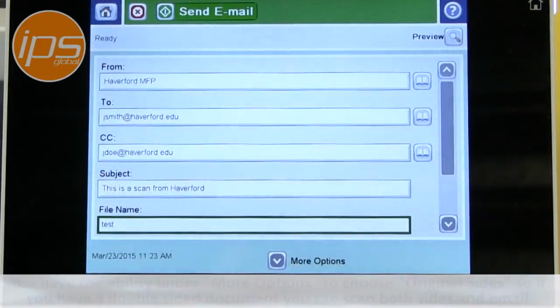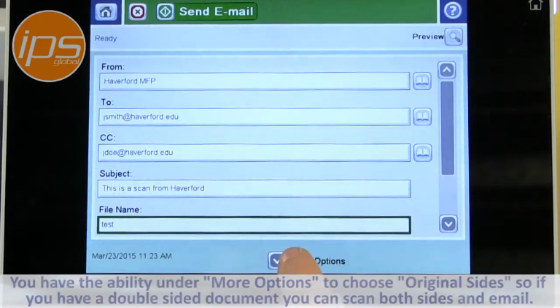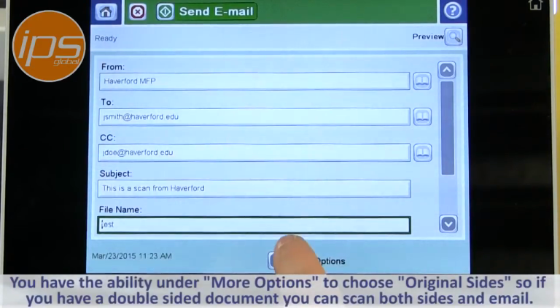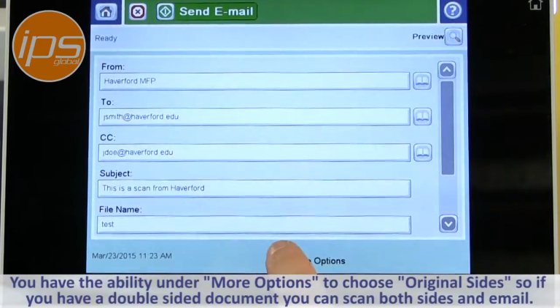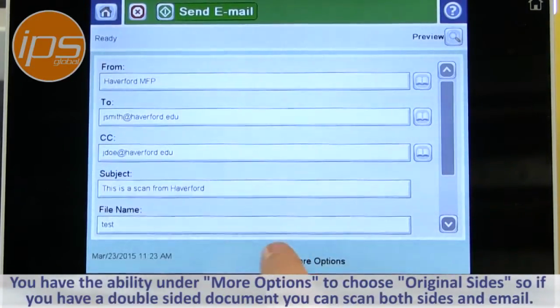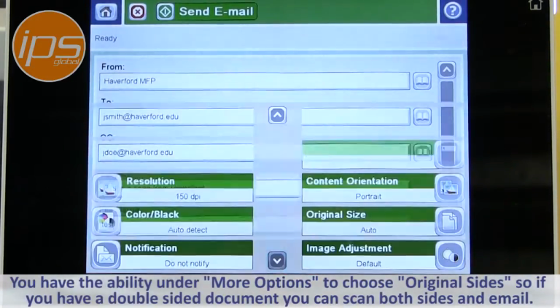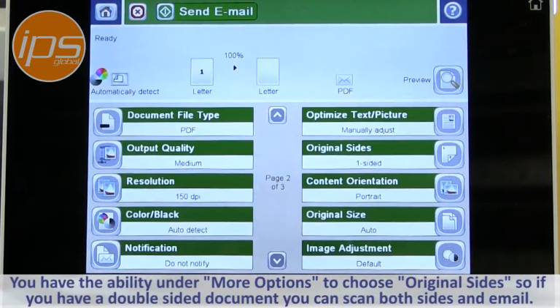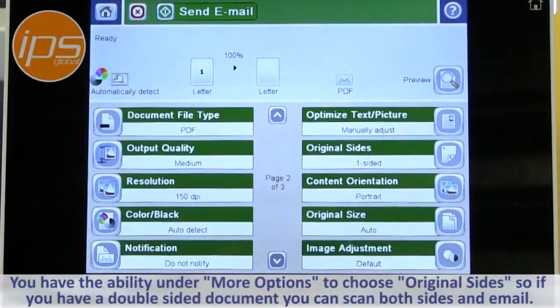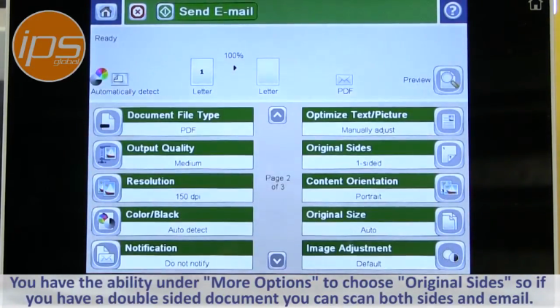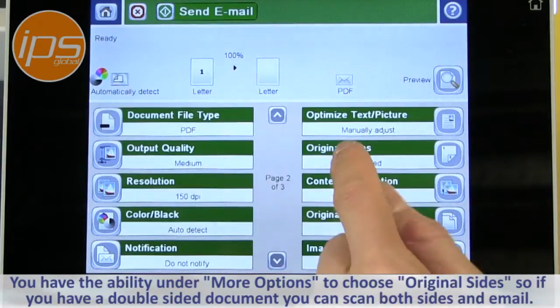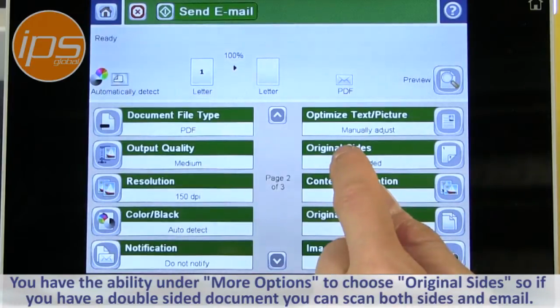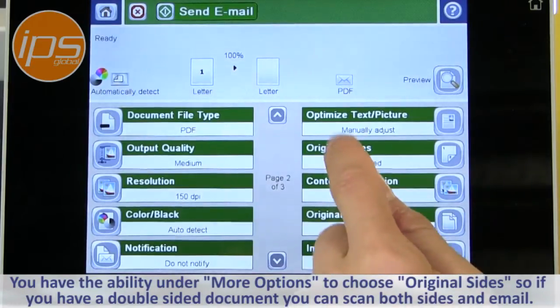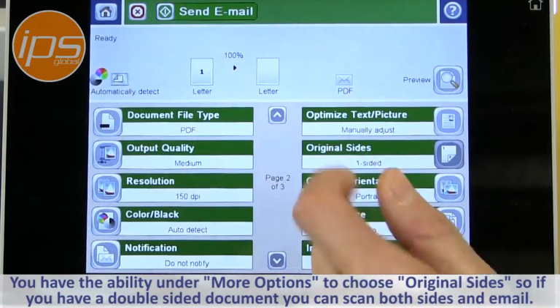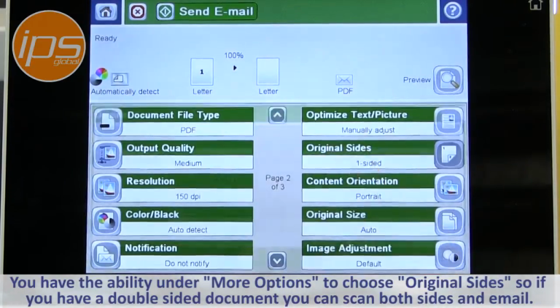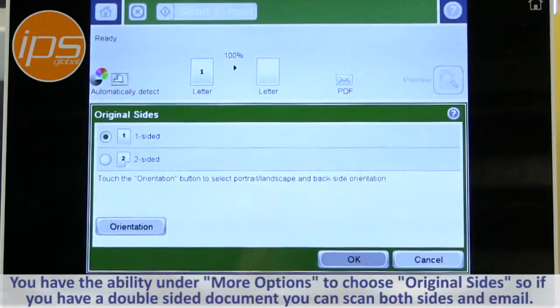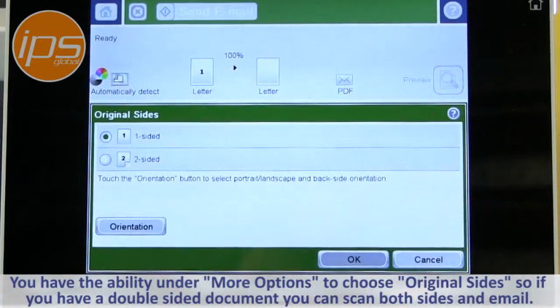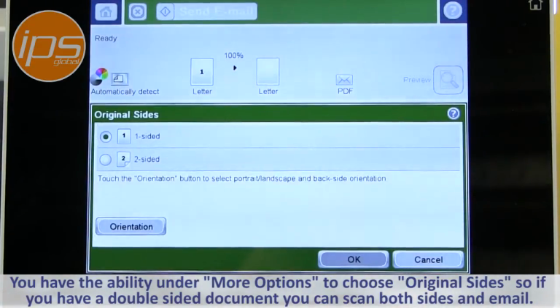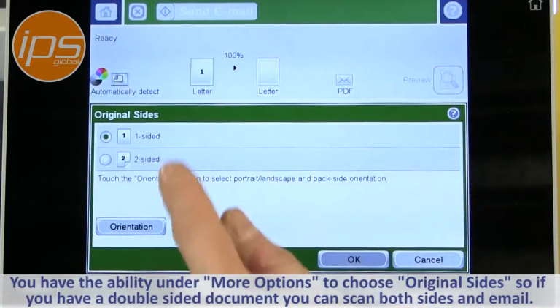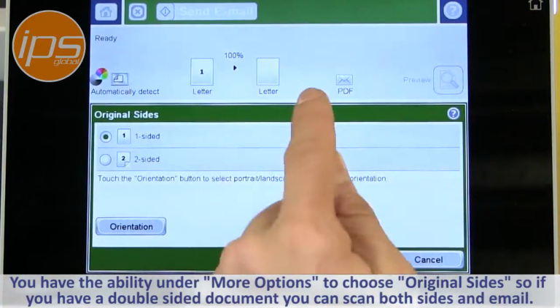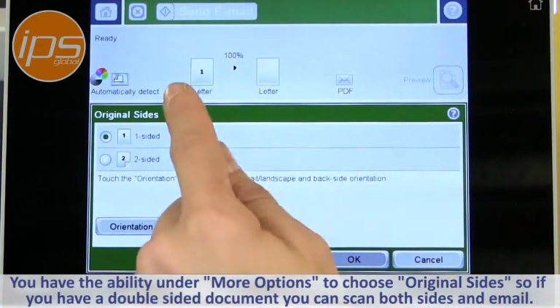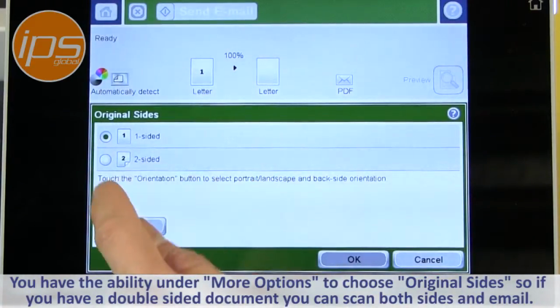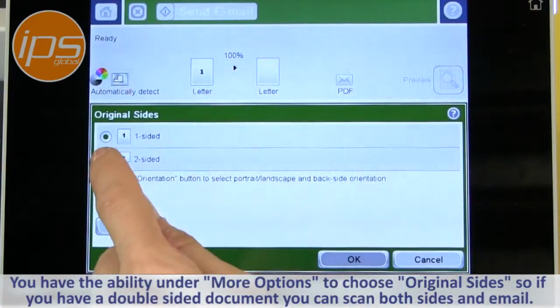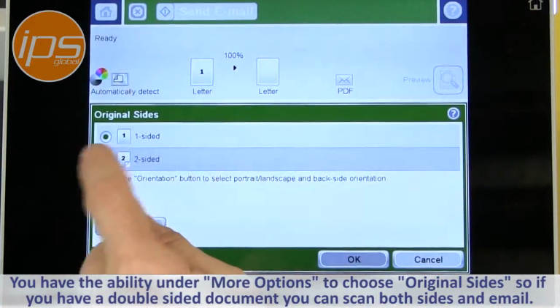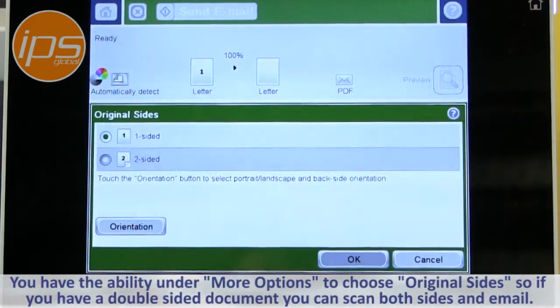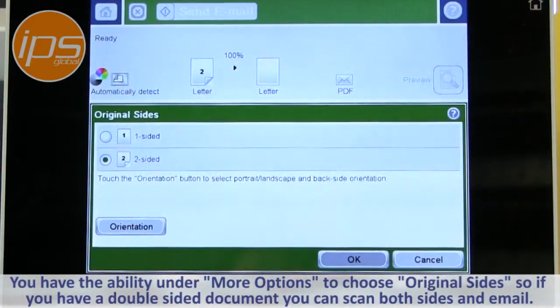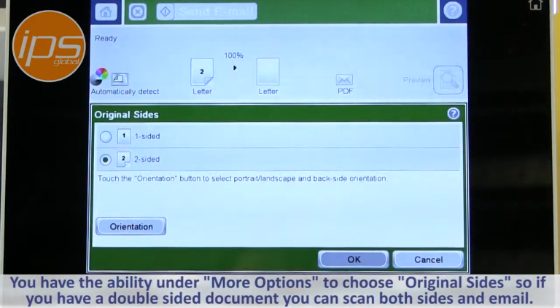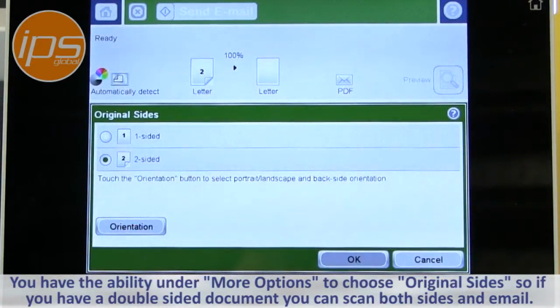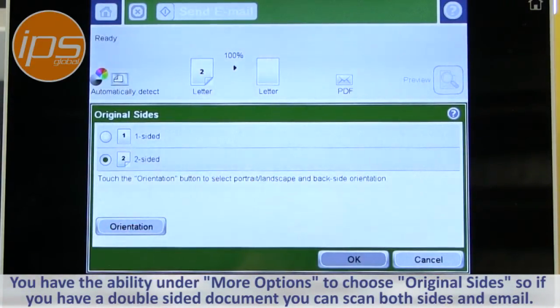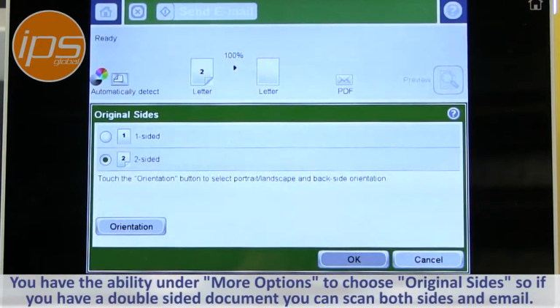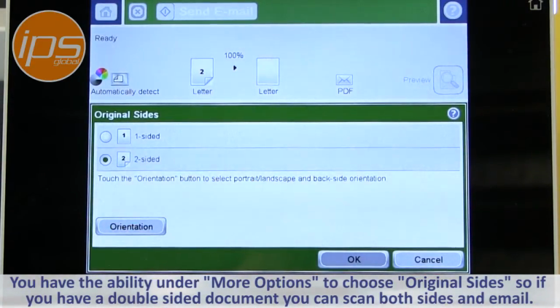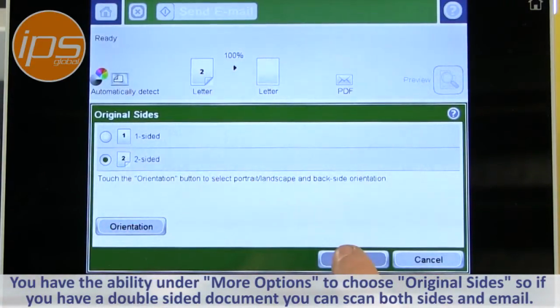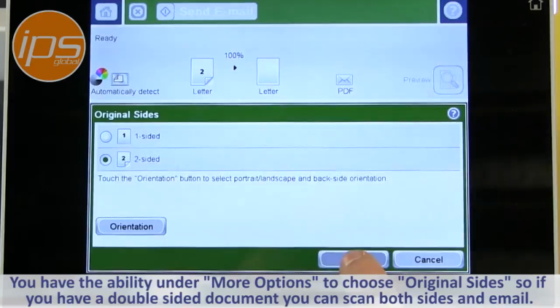You also have the ability under More Options to choose original side. So if you have a double-sided document, you can scan both sides and send them out in the email.